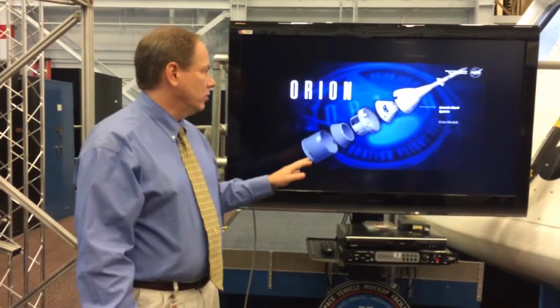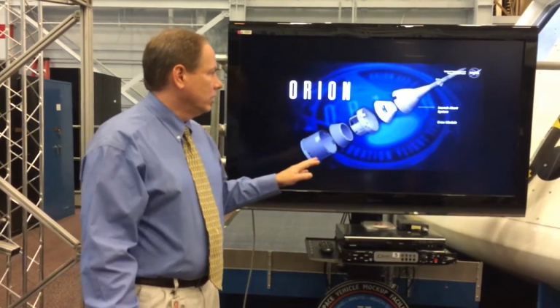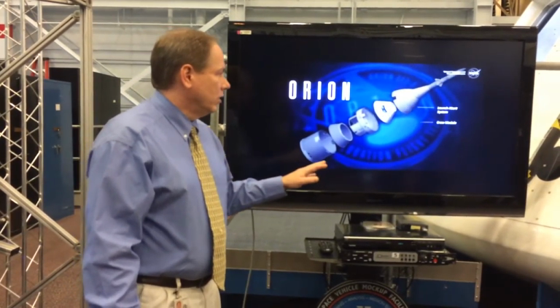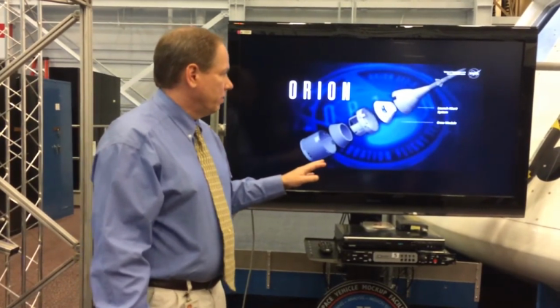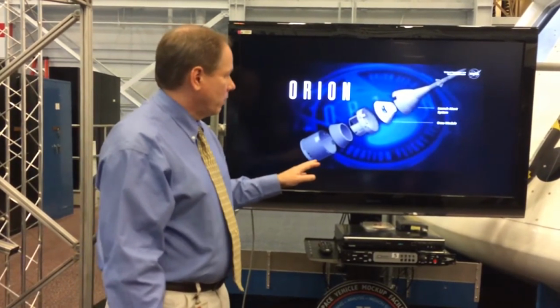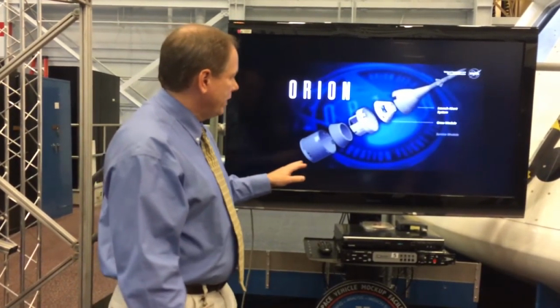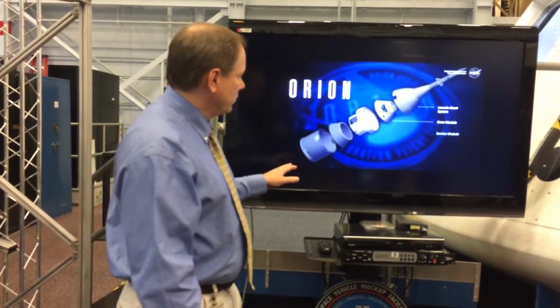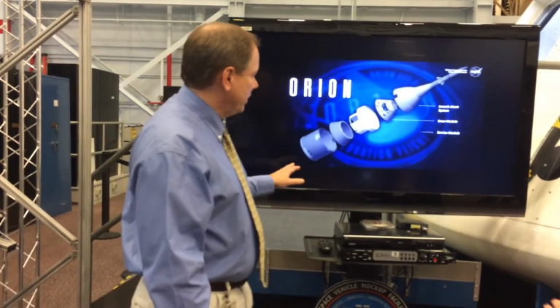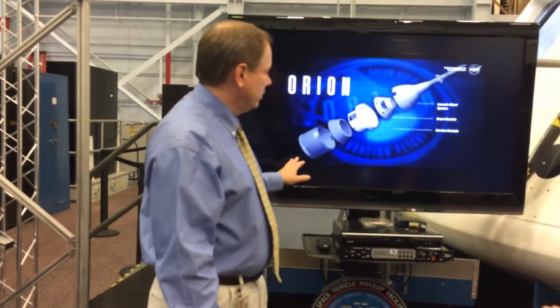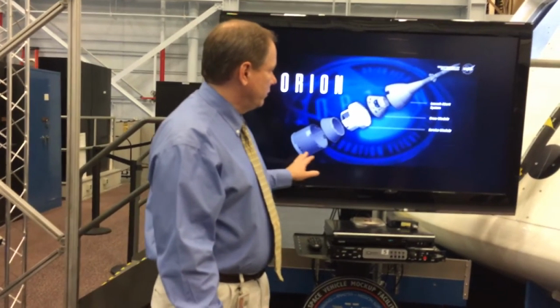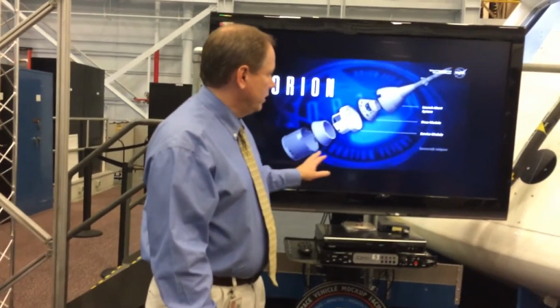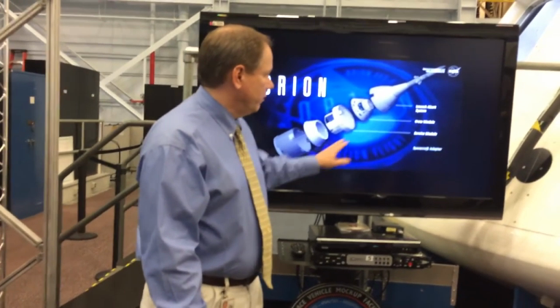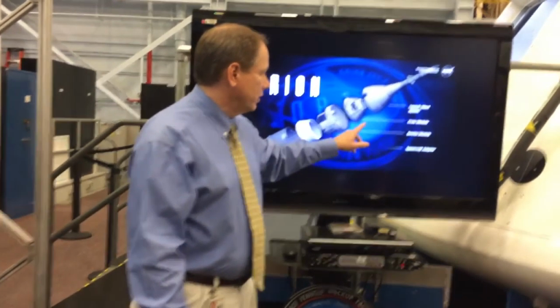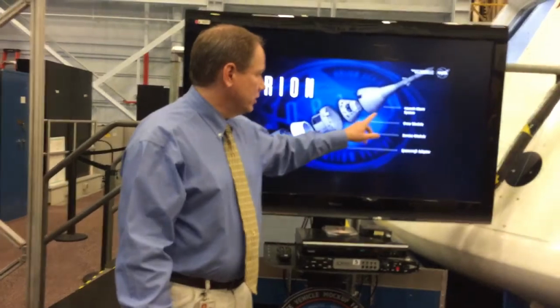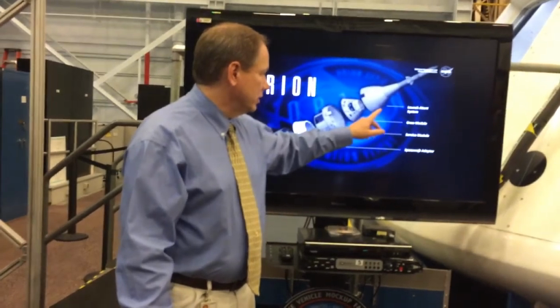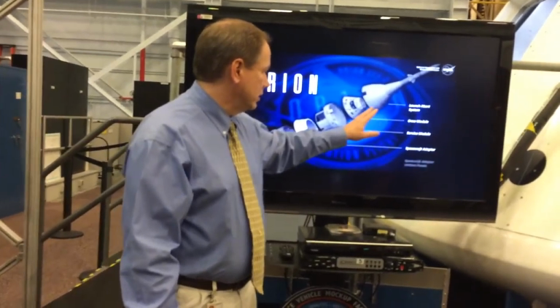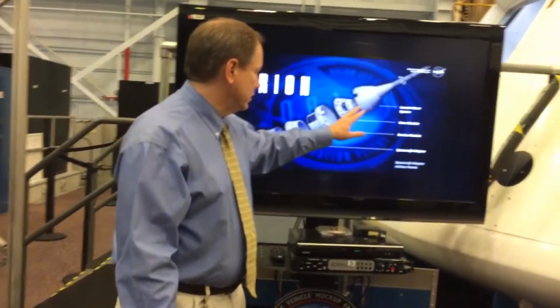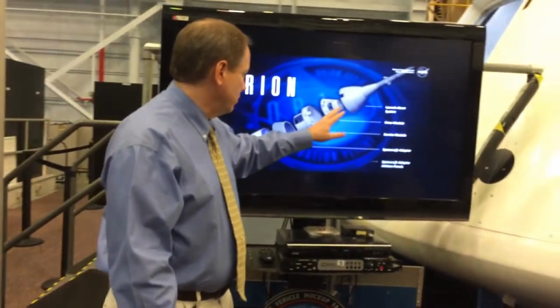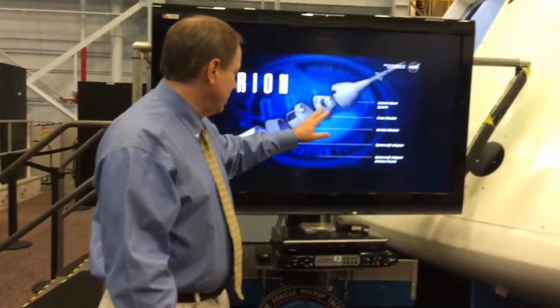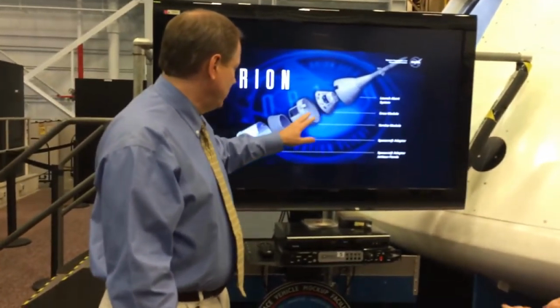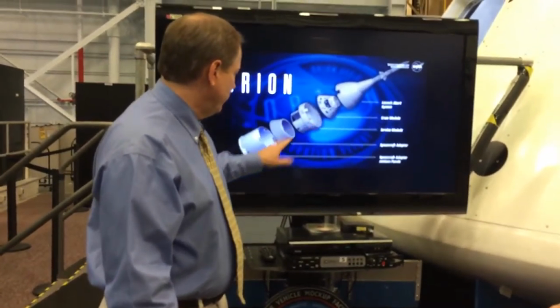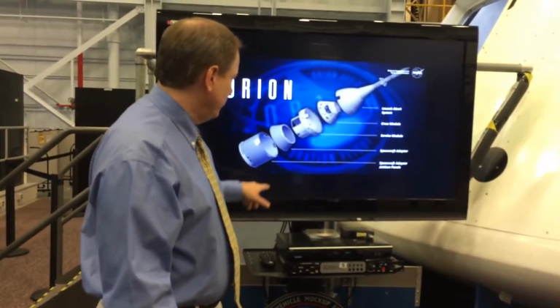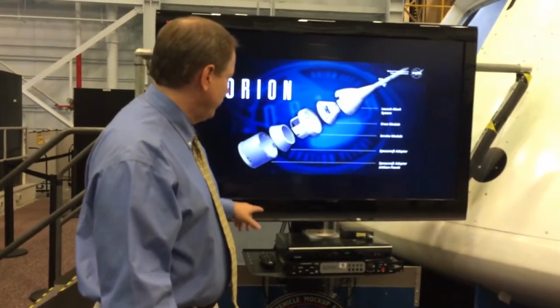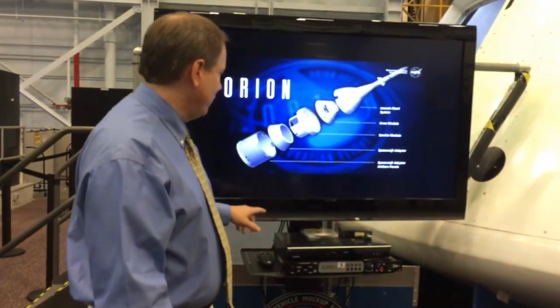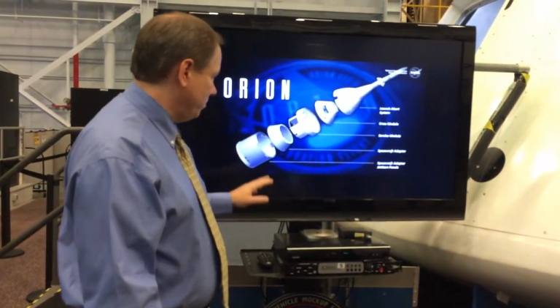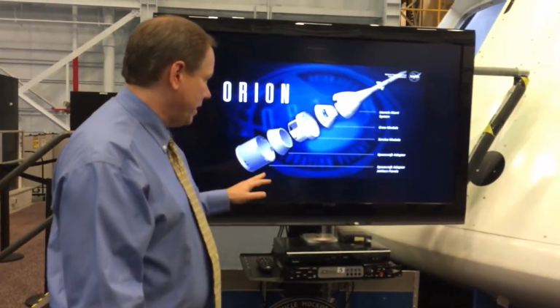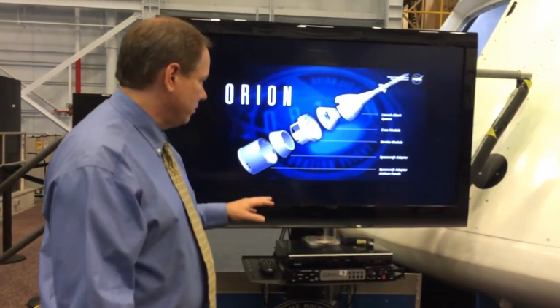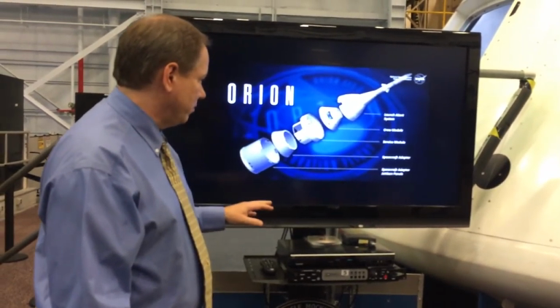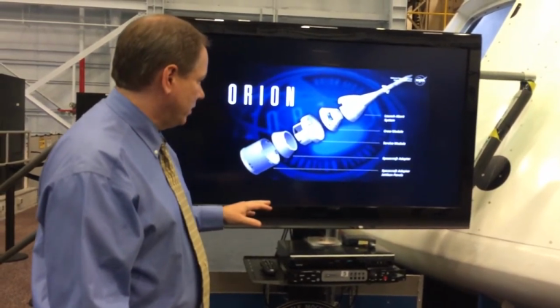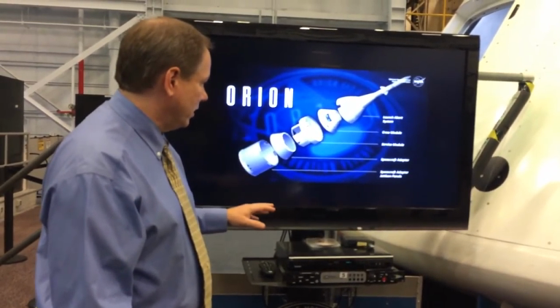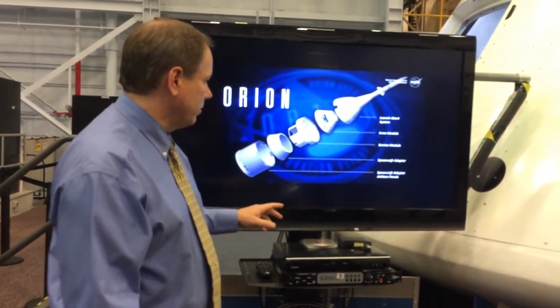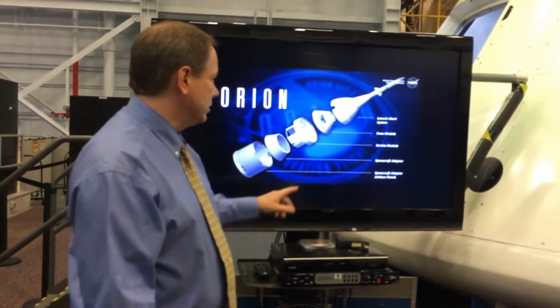From an Orion perspective, the vehicle is made up of five main elements.